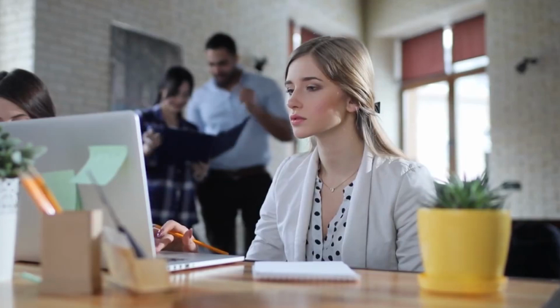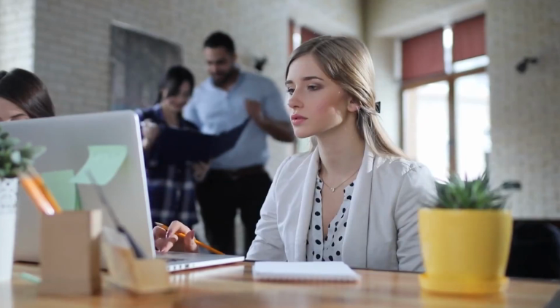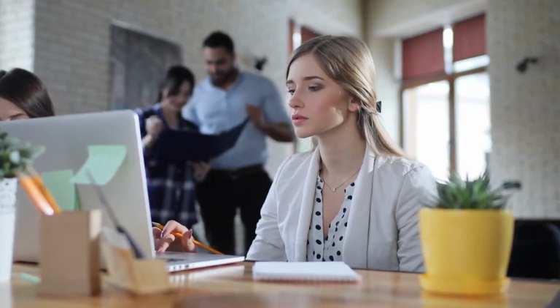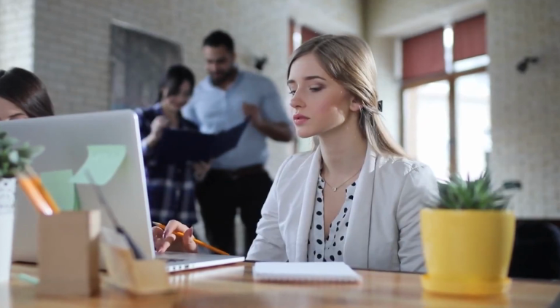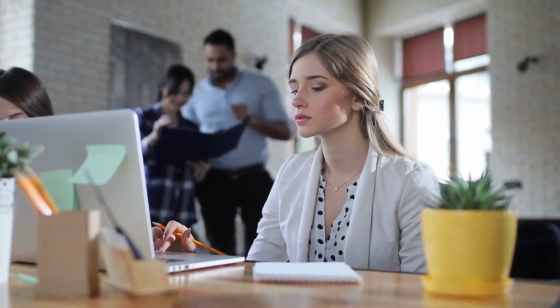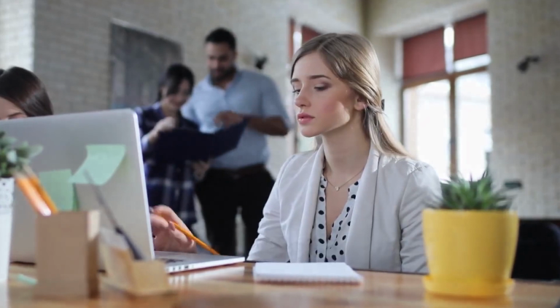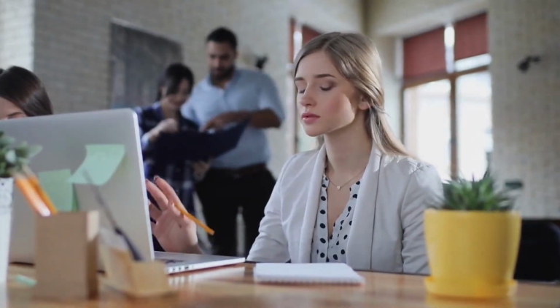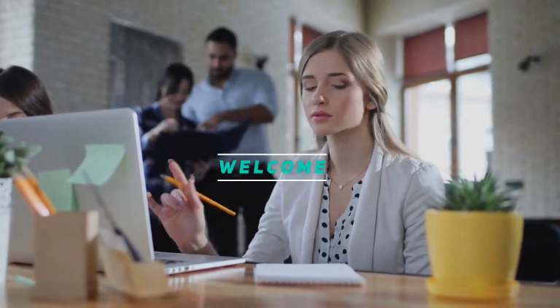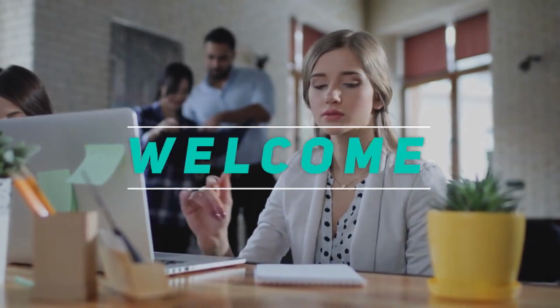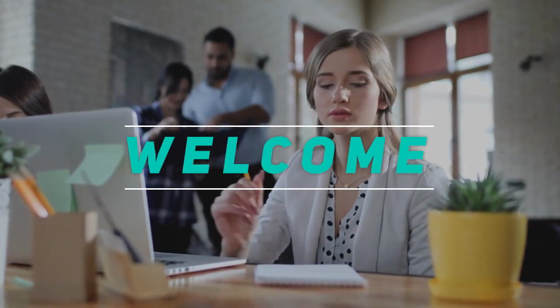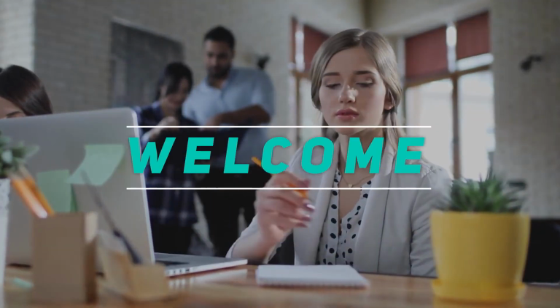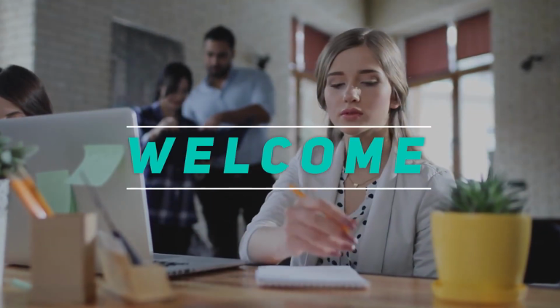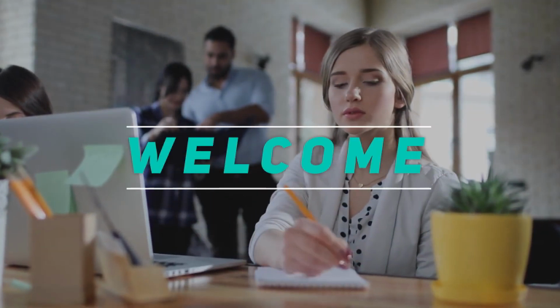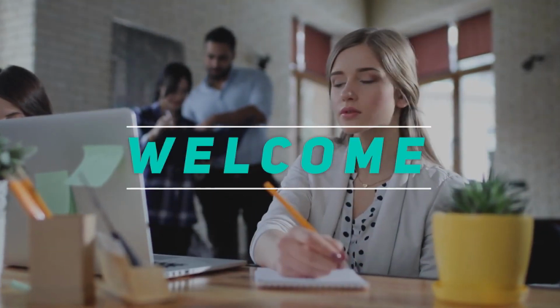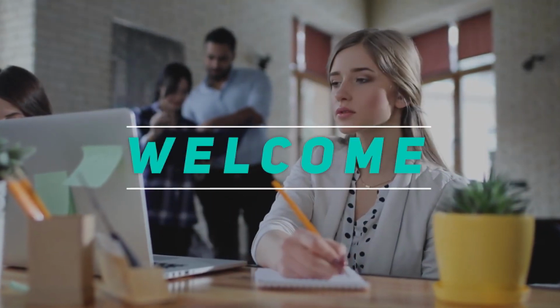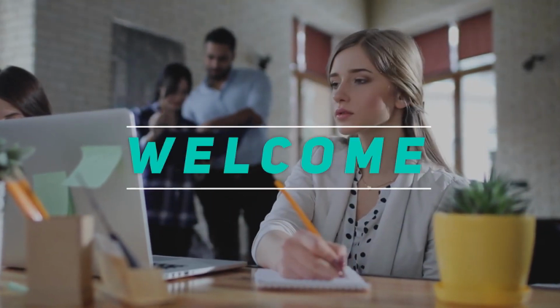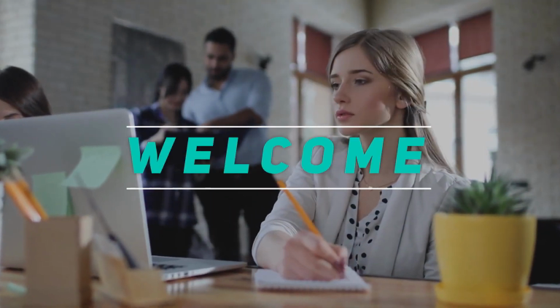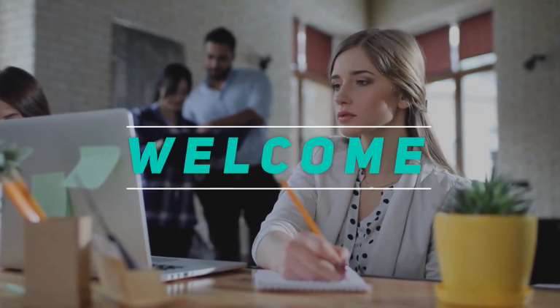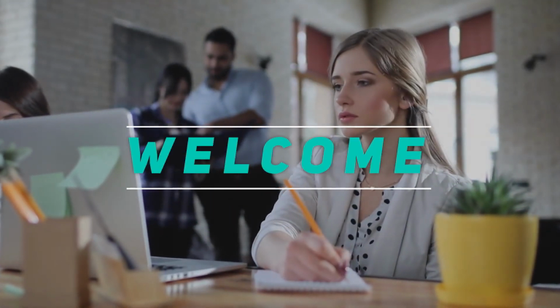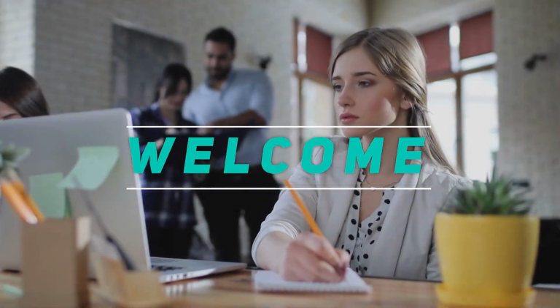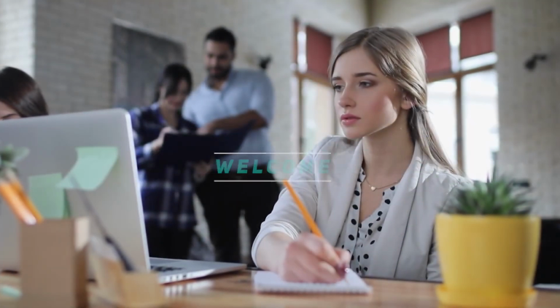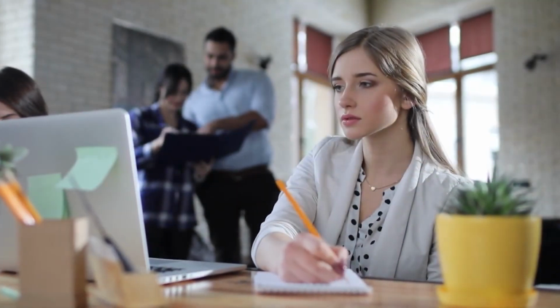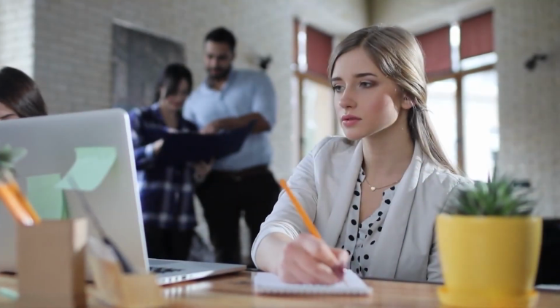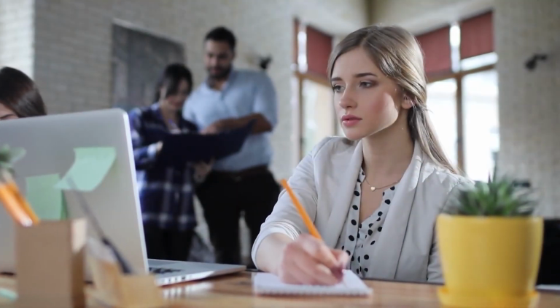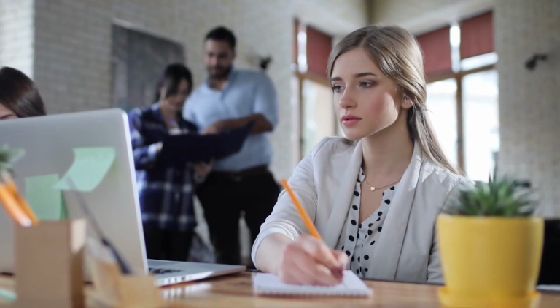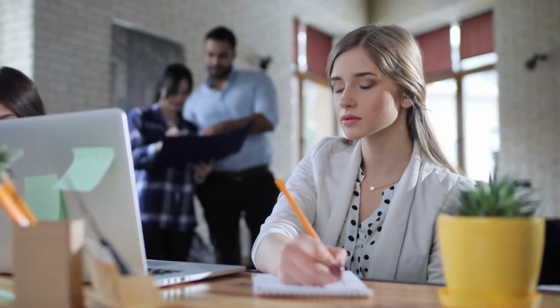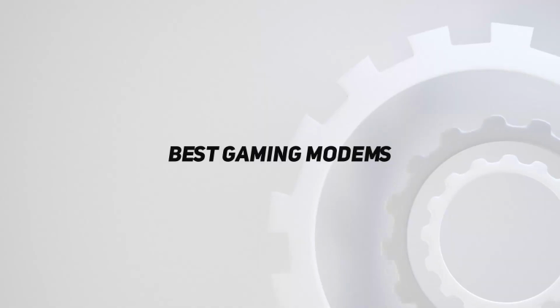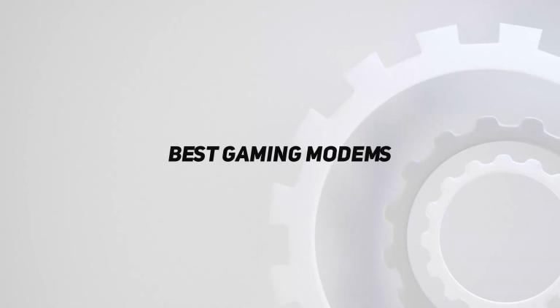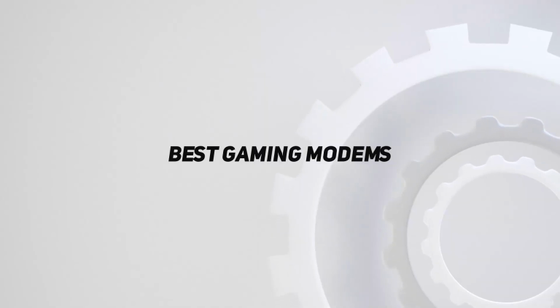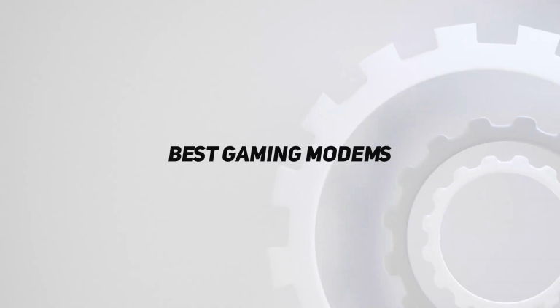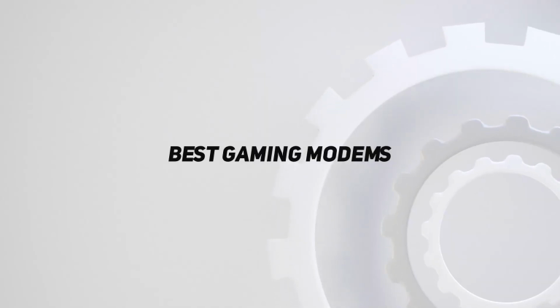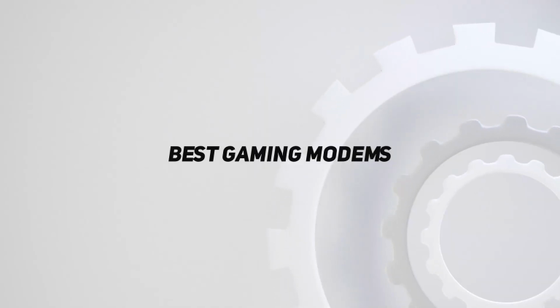Hey, welcome back to my channel. In this video, I'm going to talk about the top 5 best gaming modems.